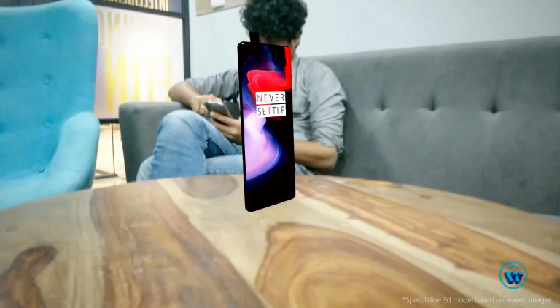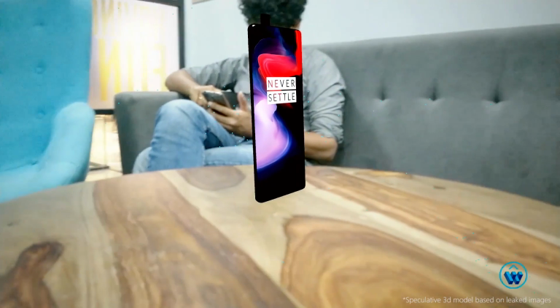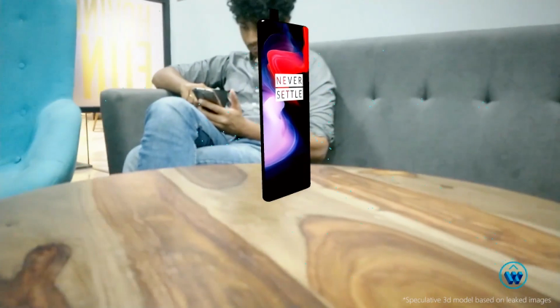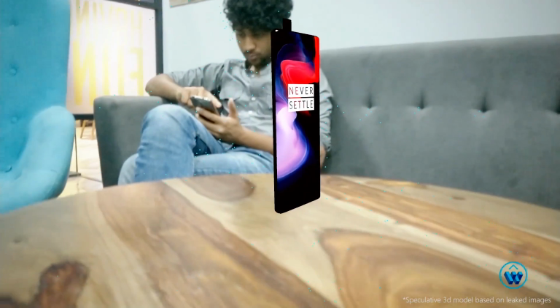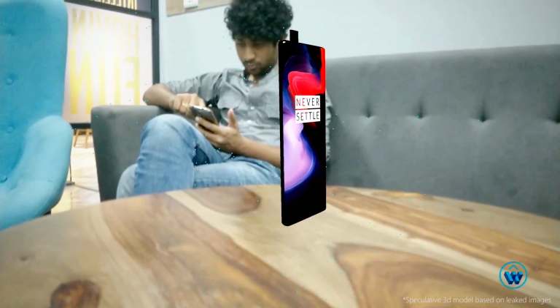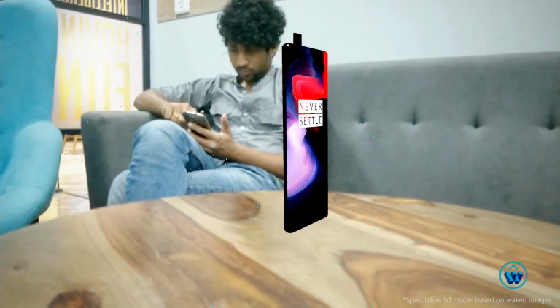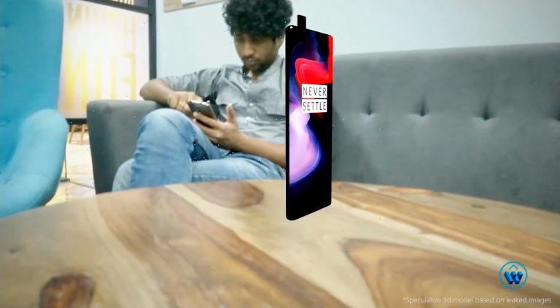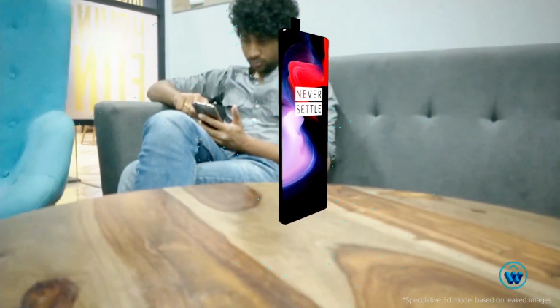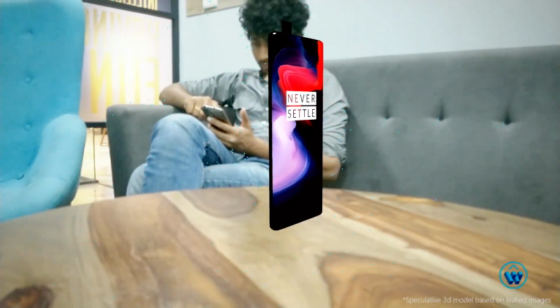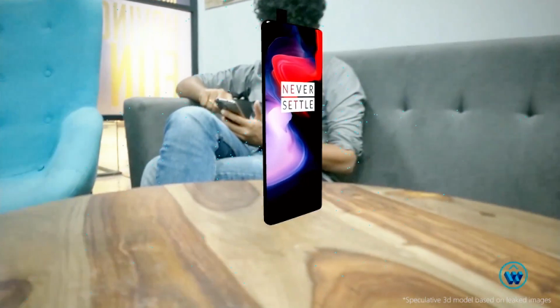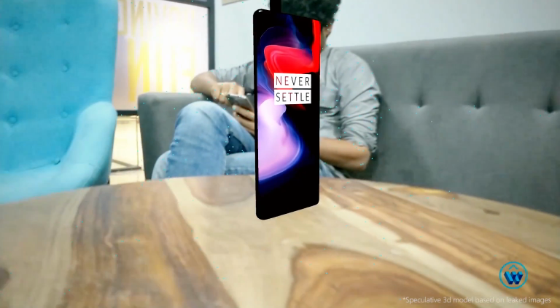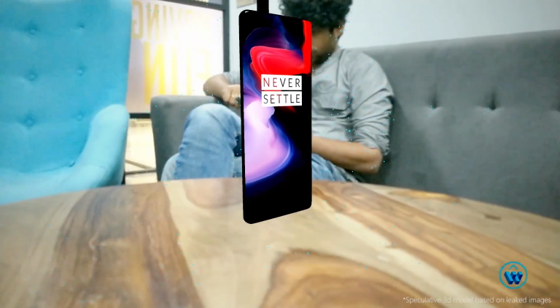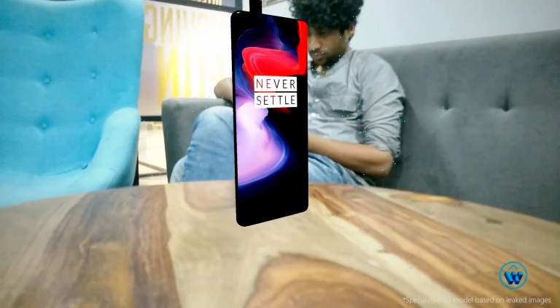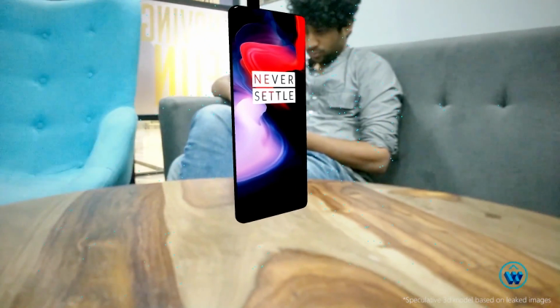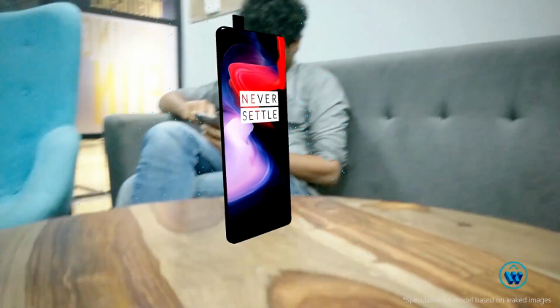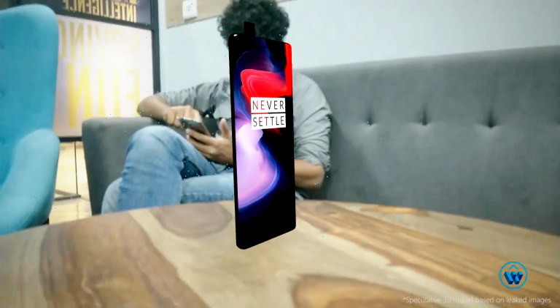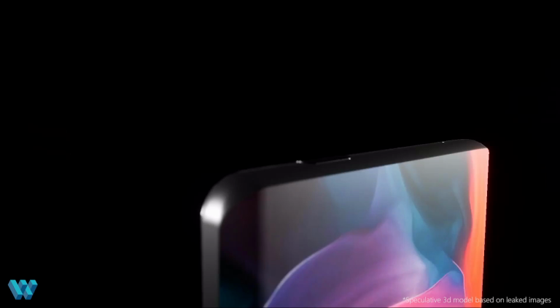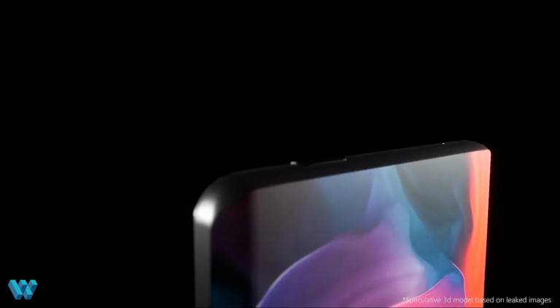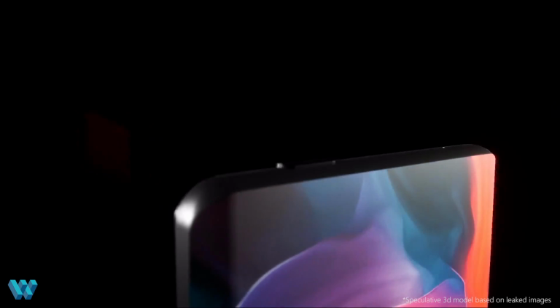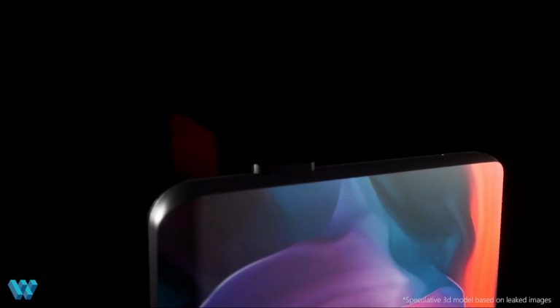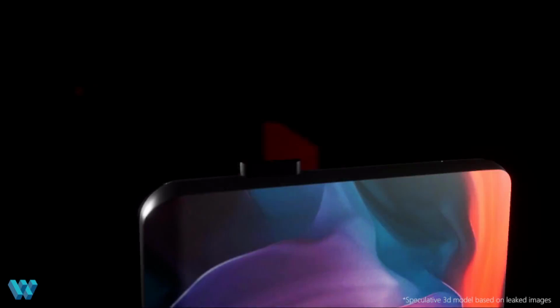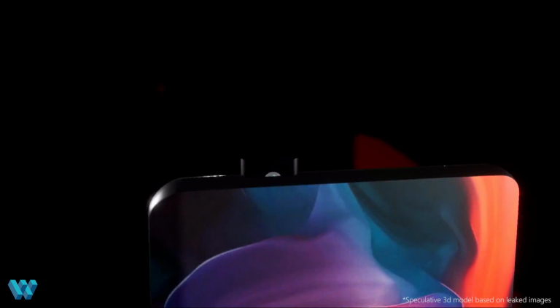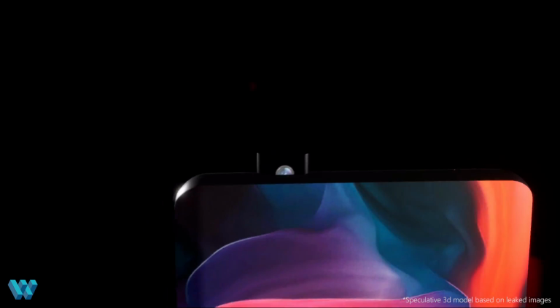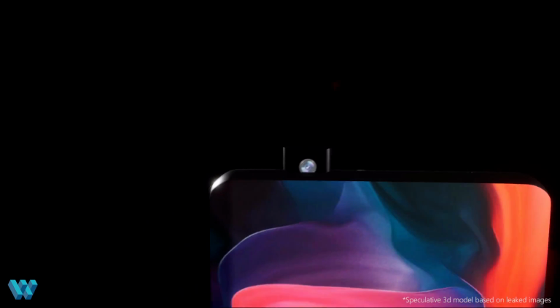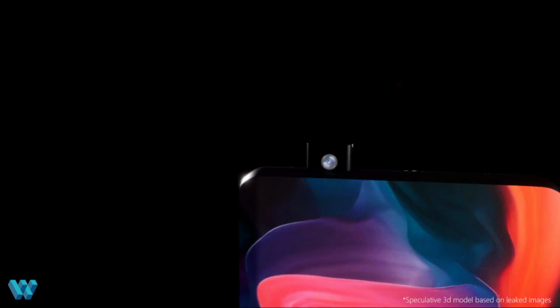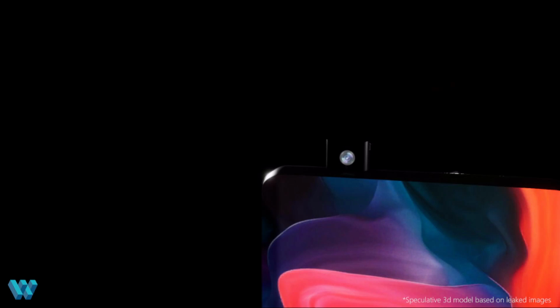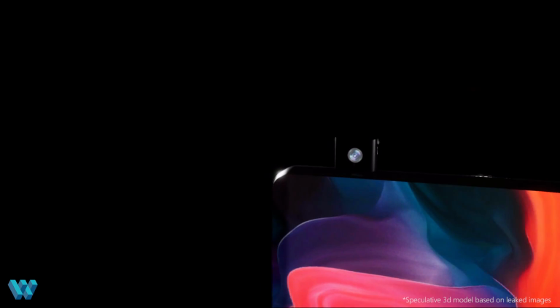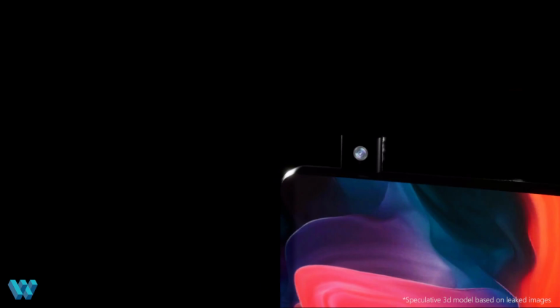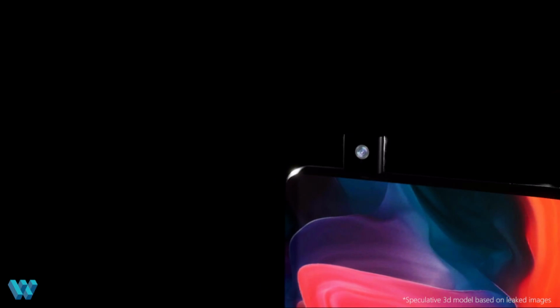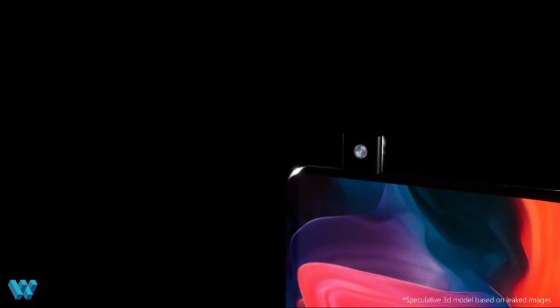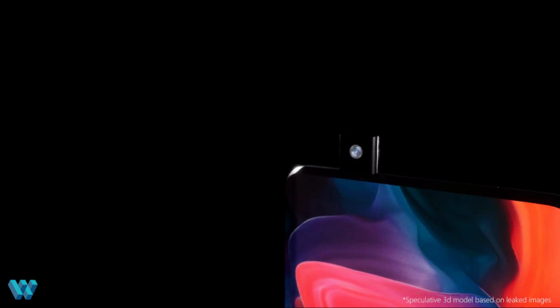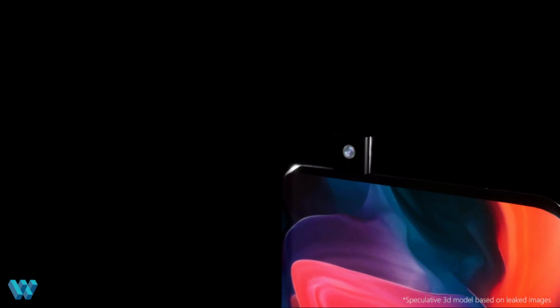But wait — does that mean the camera has to pop up every time I want to use face unlock? We'll have to wait and find out.